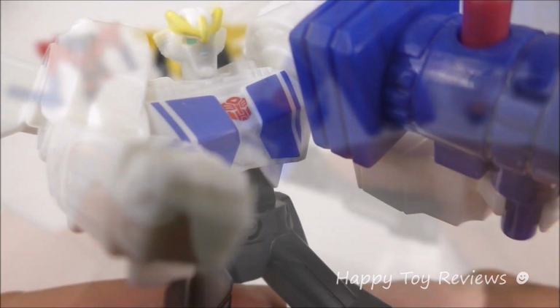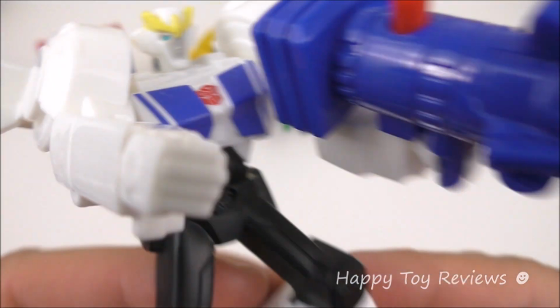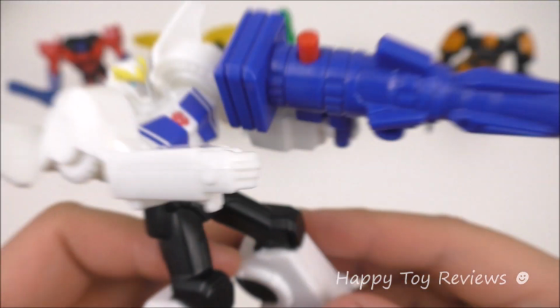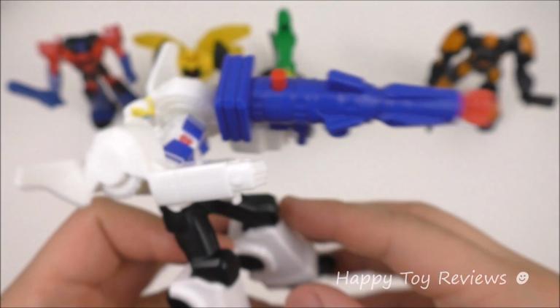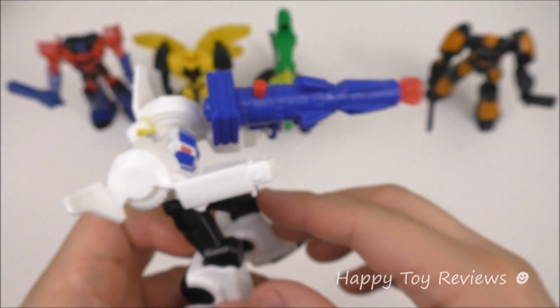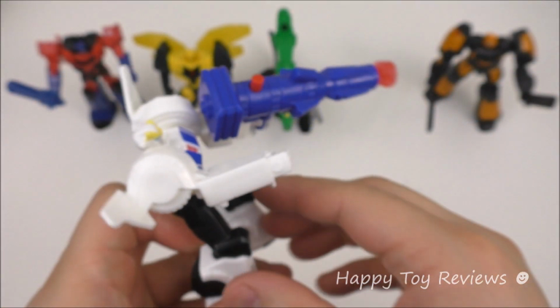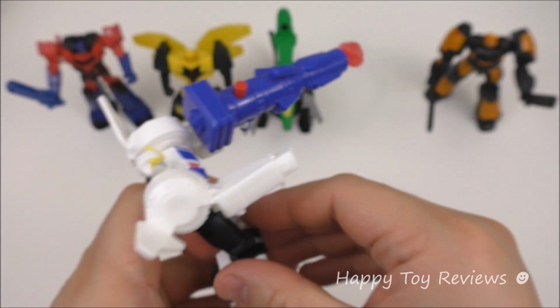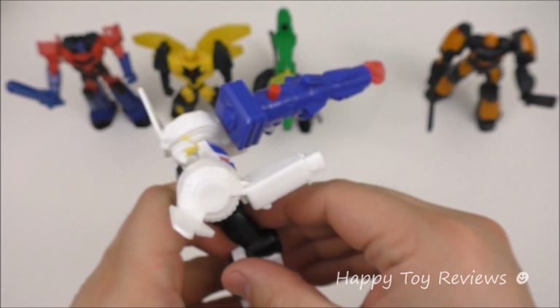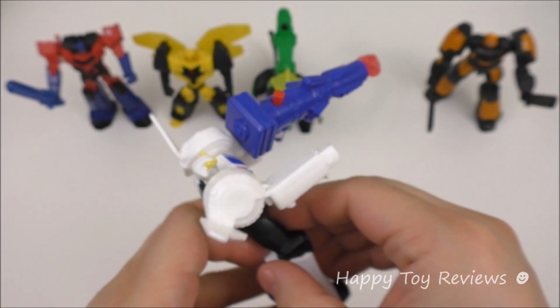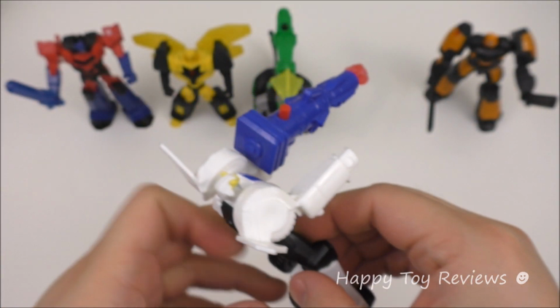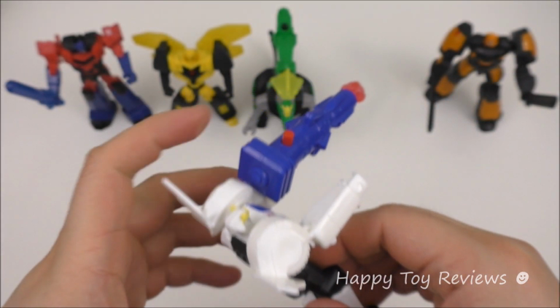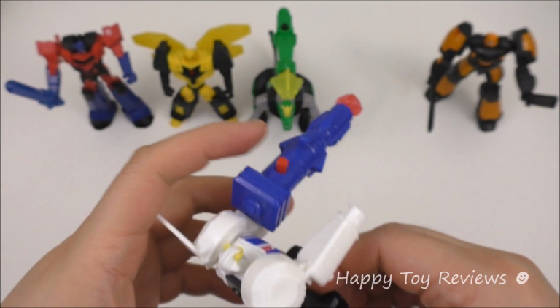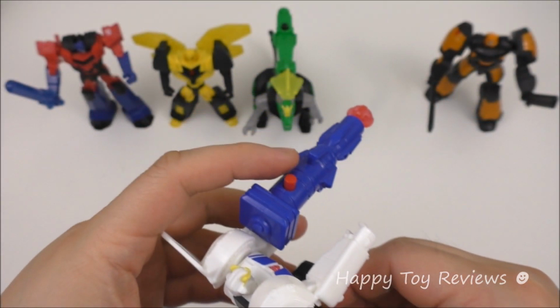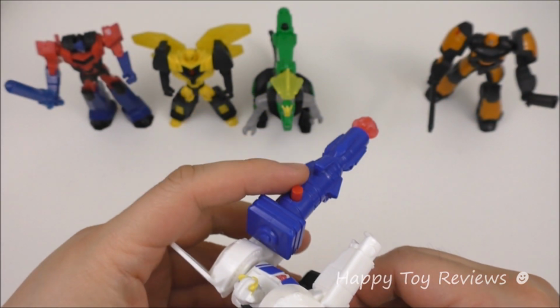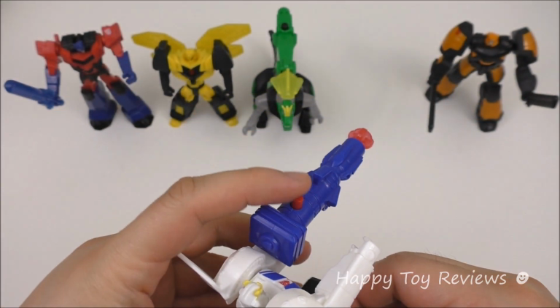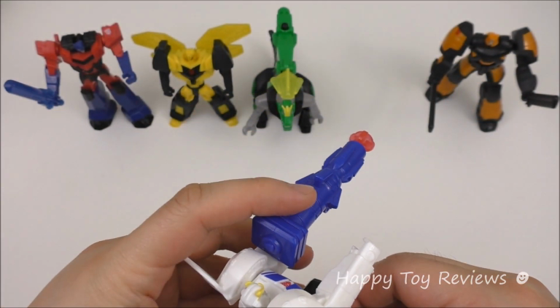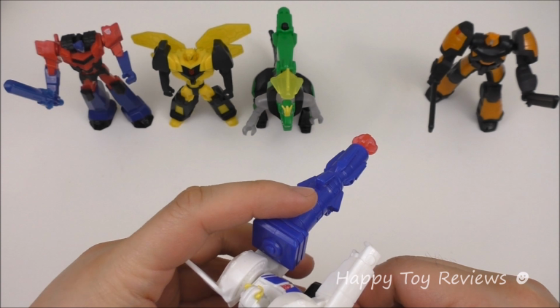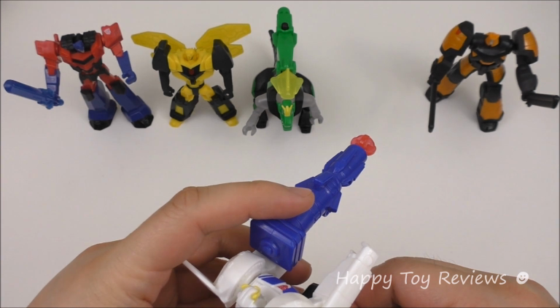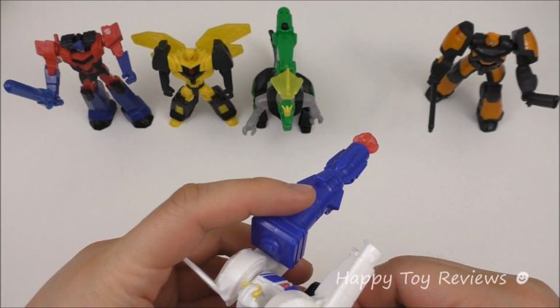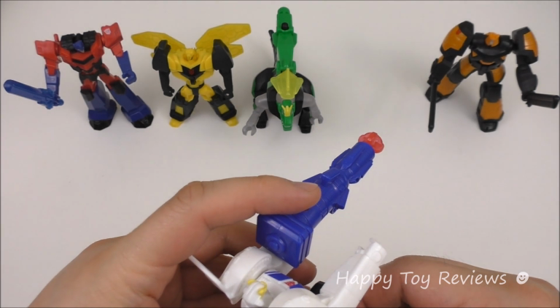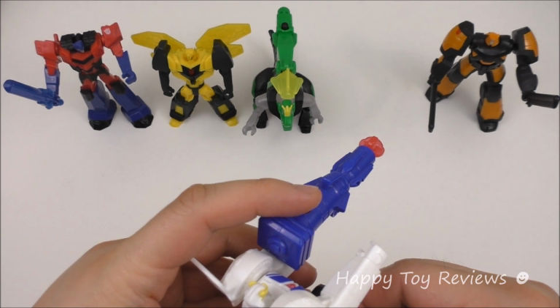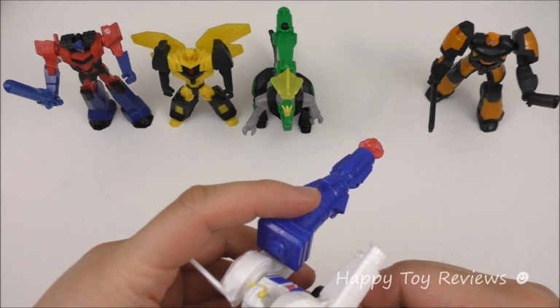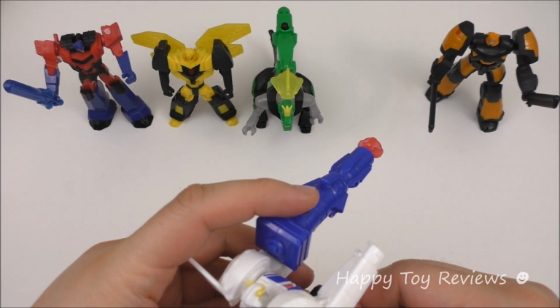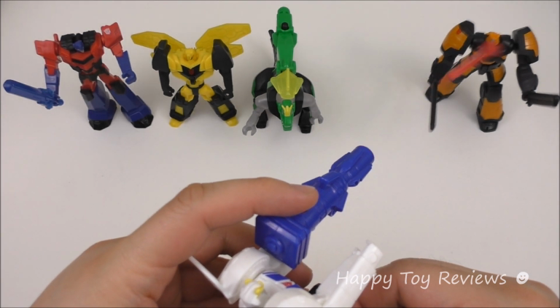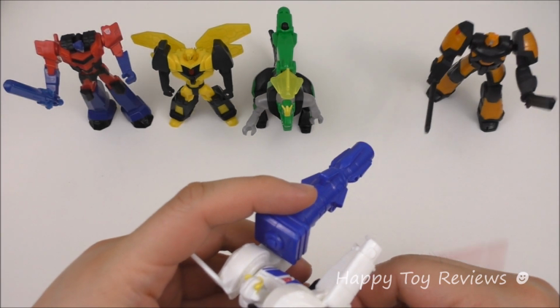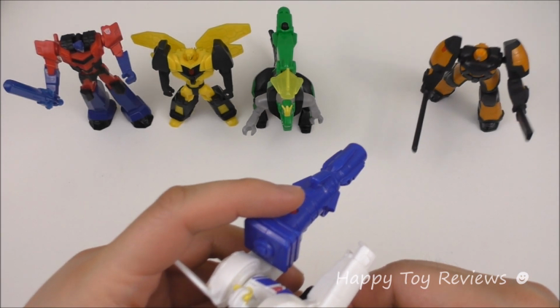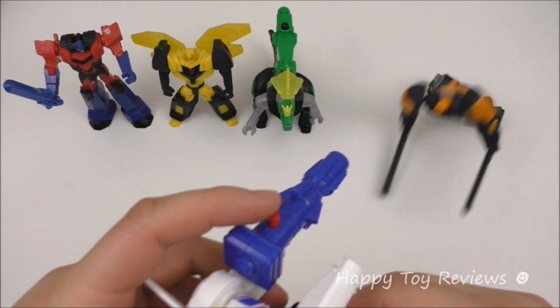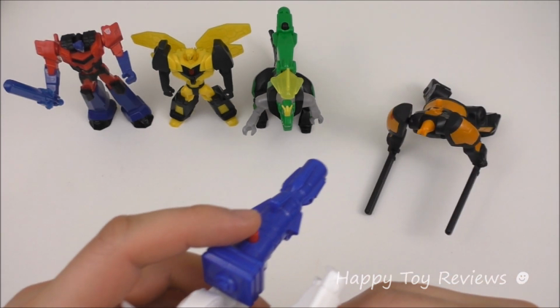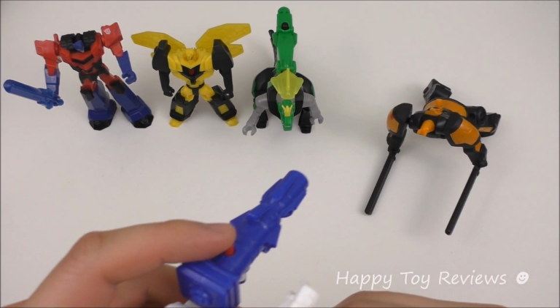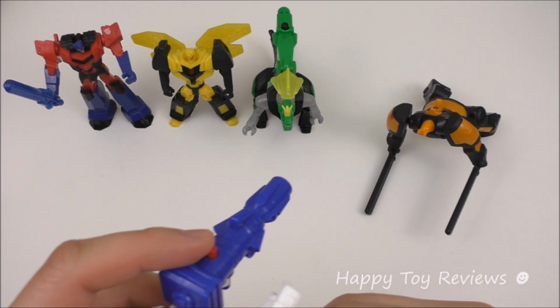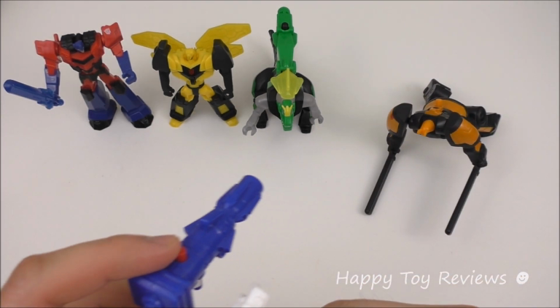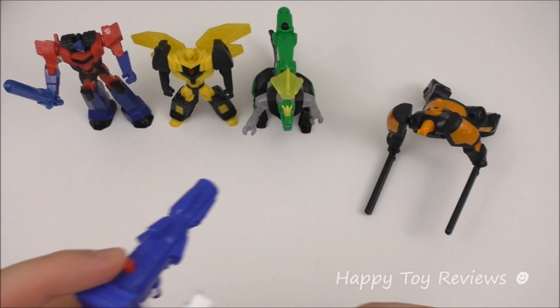Okay Strongarm, let's aim at Drift — ready, set, fire!